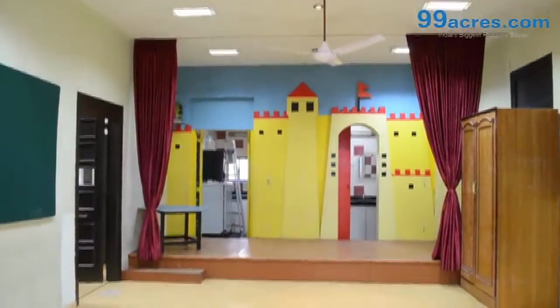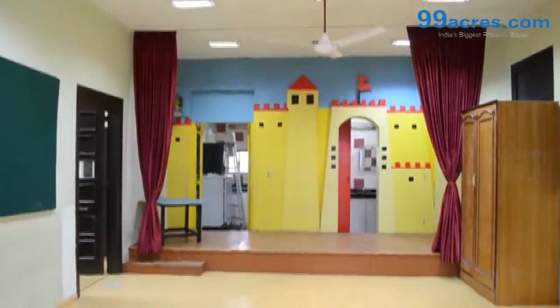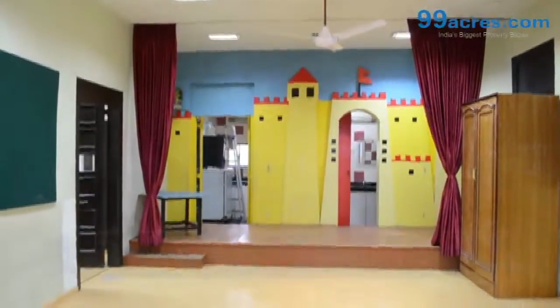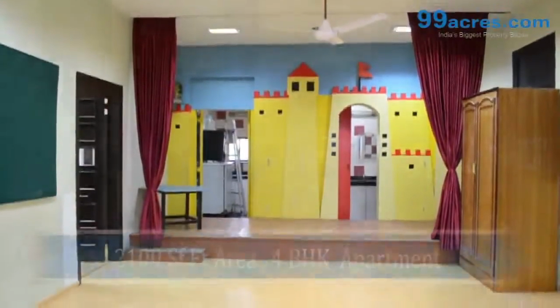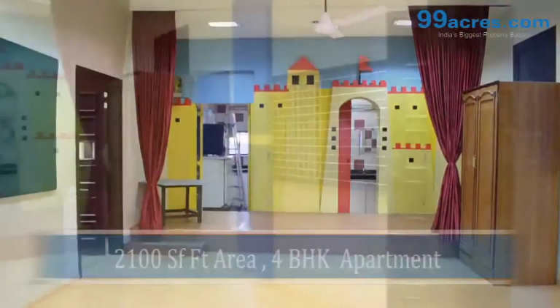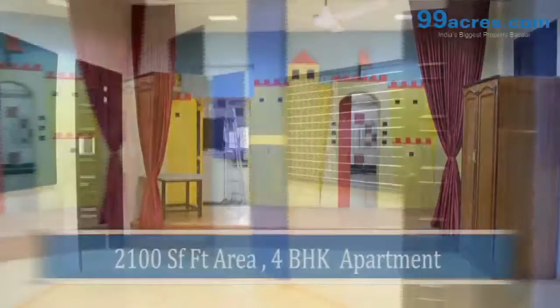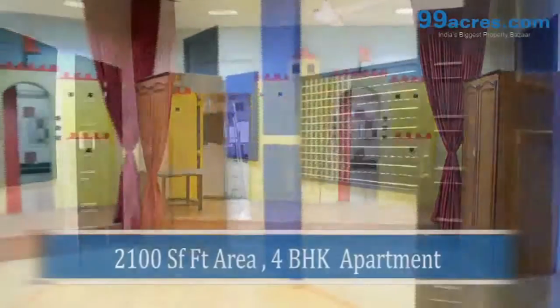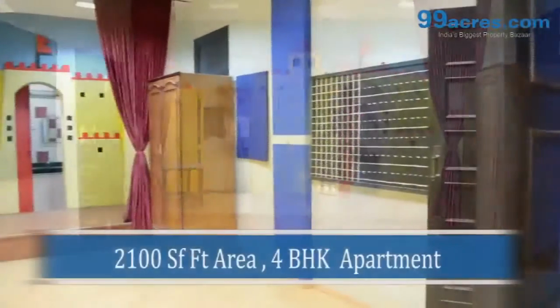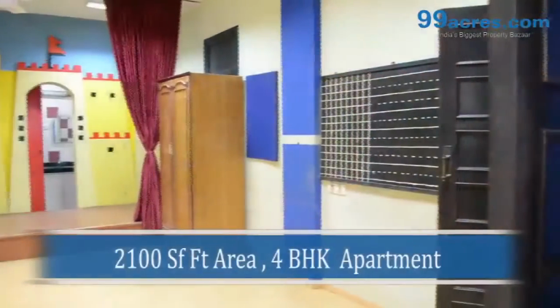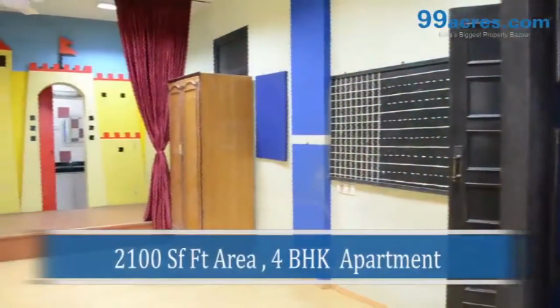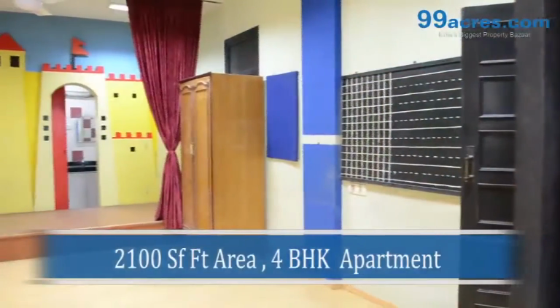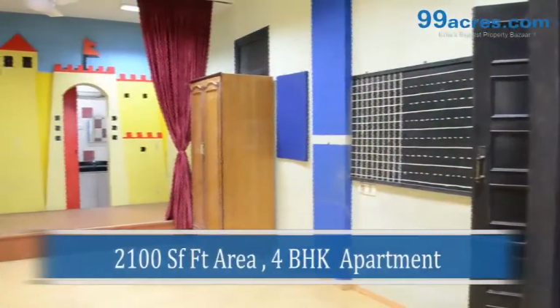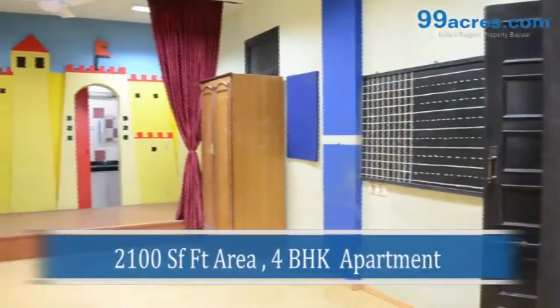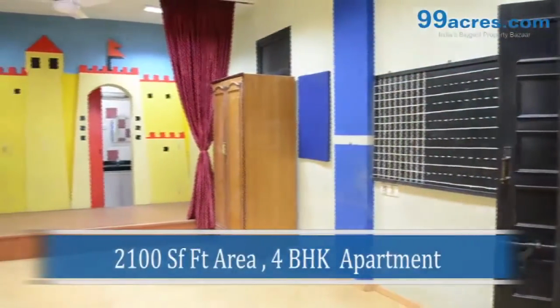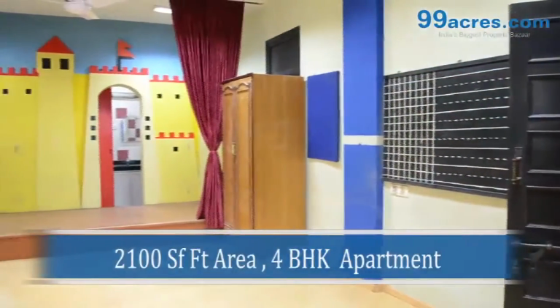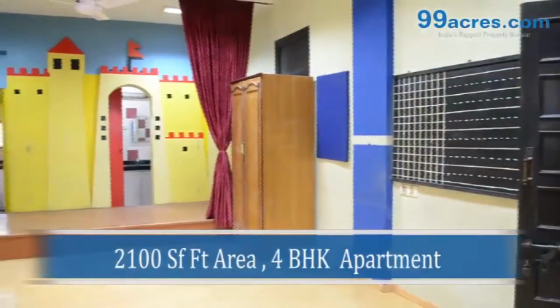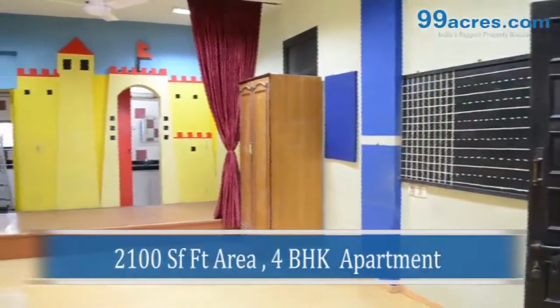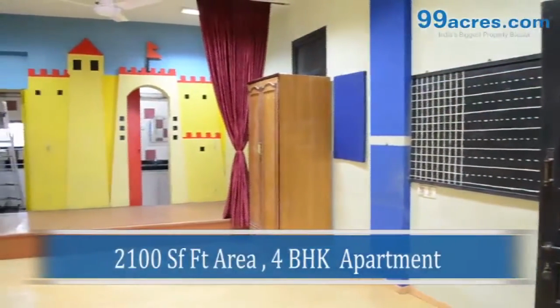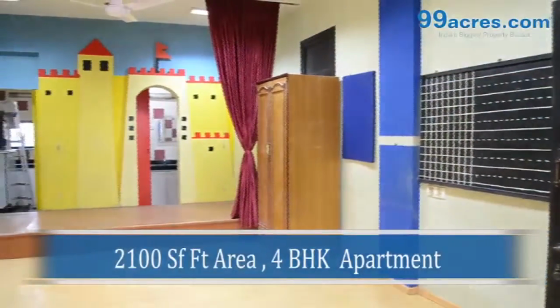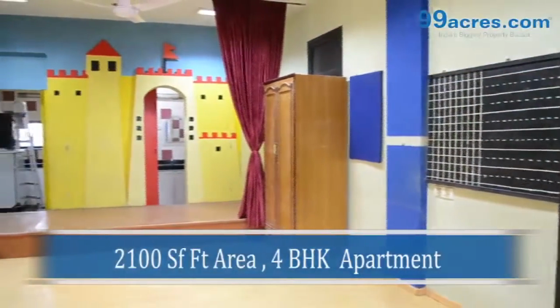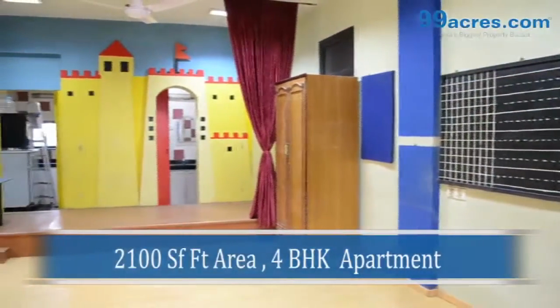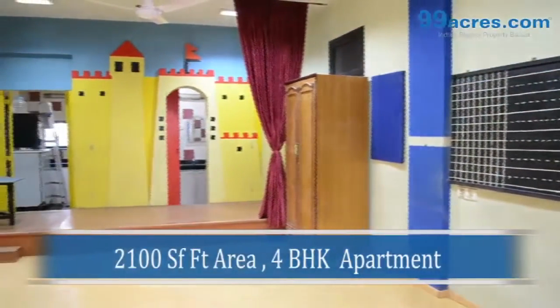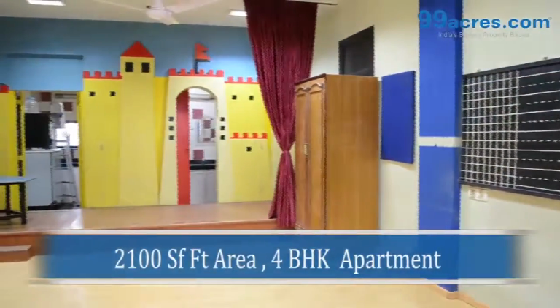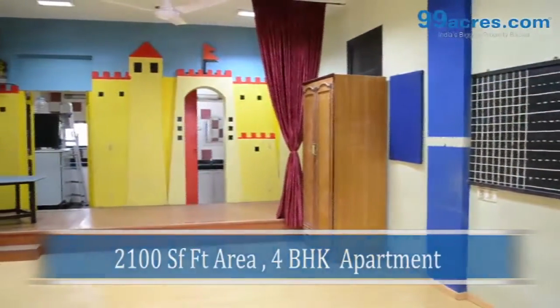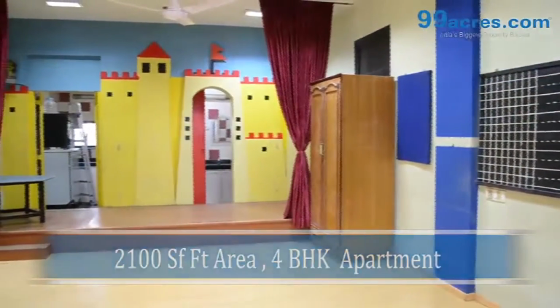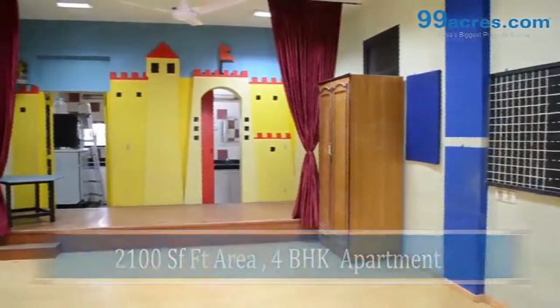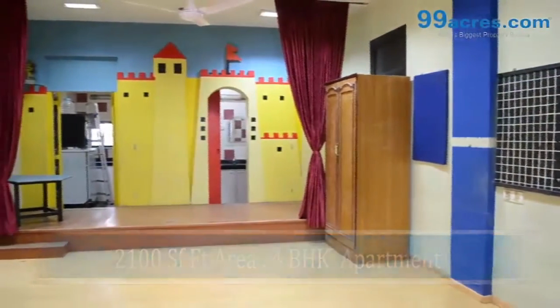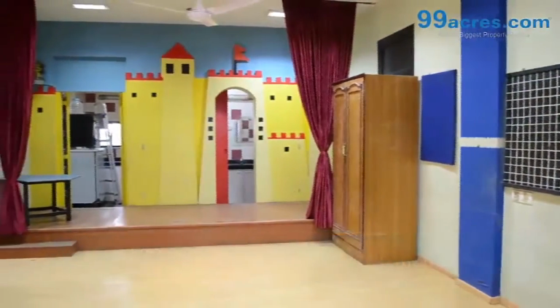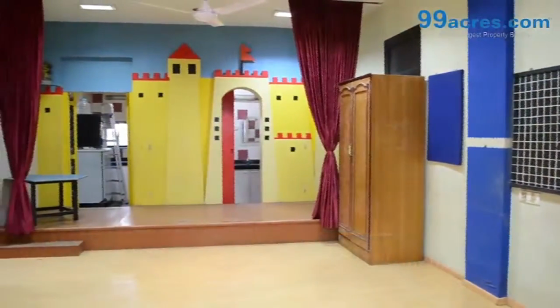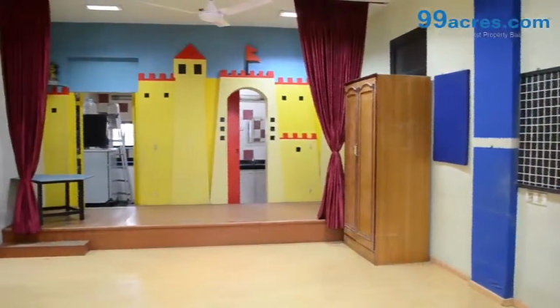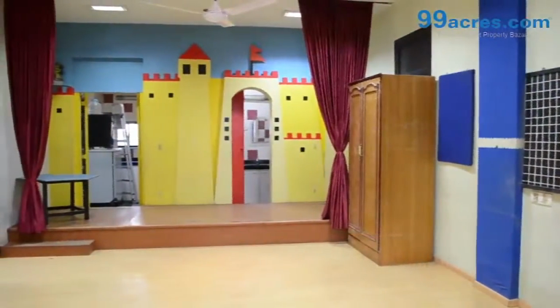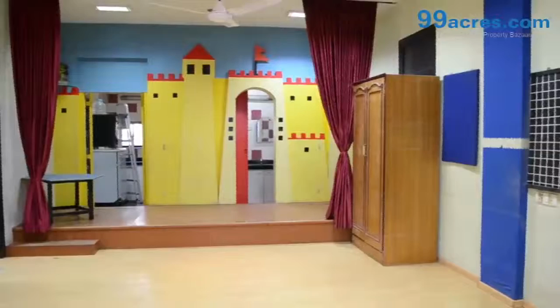This is a spacious and luxurious 4BHK apartment with a super area of 2100 sq ft.